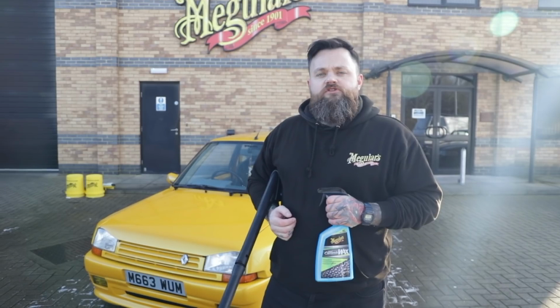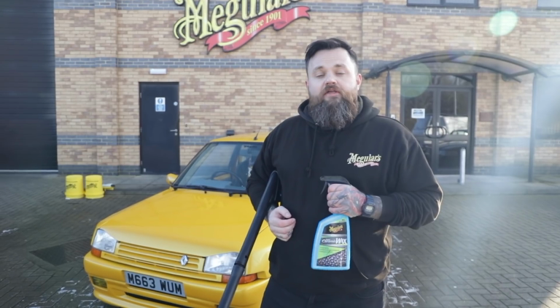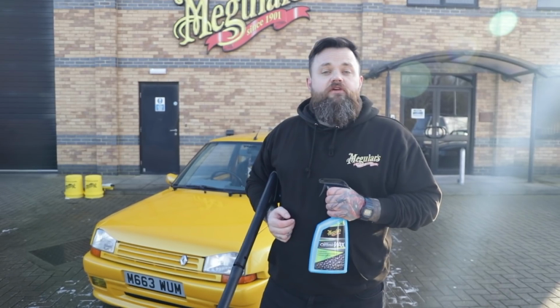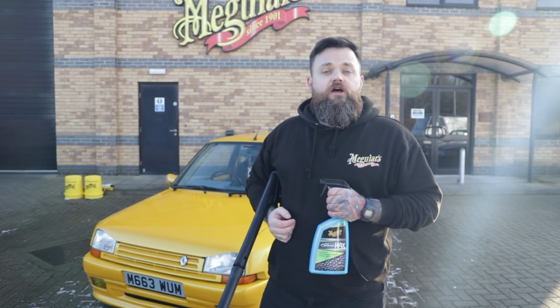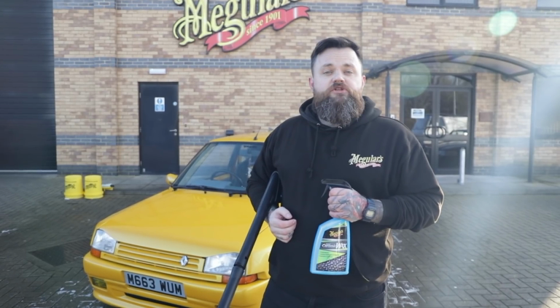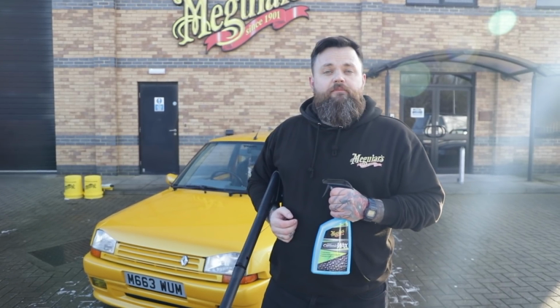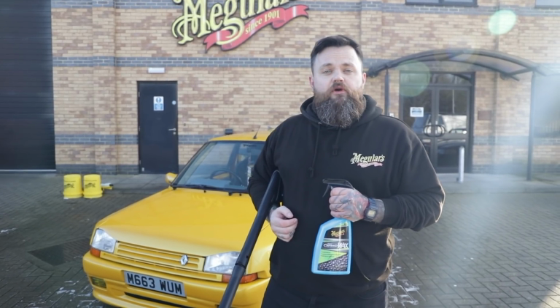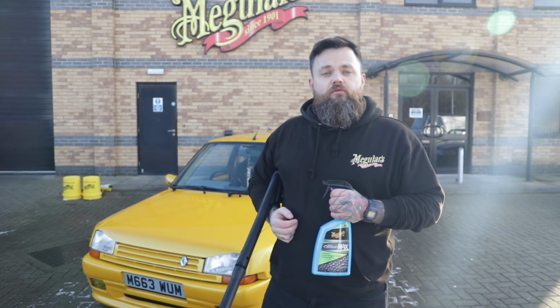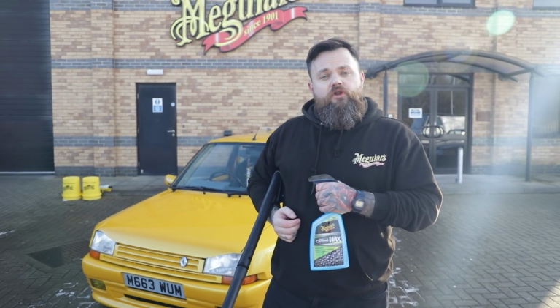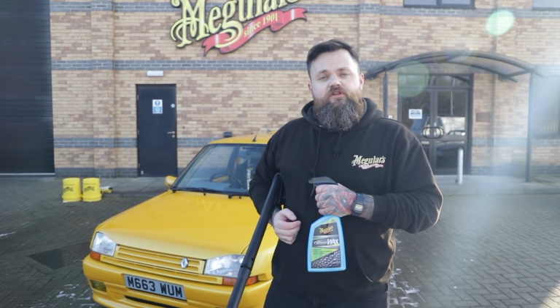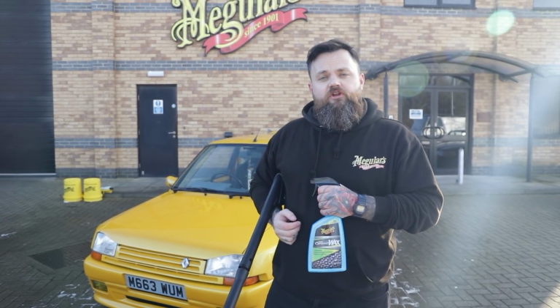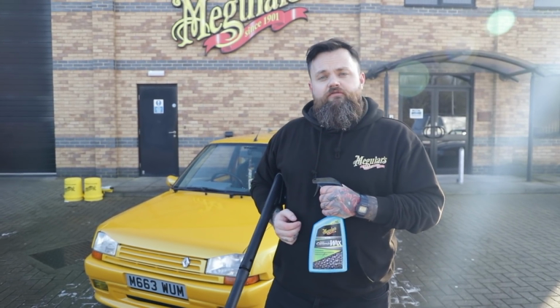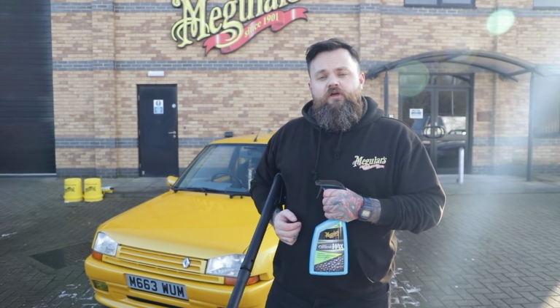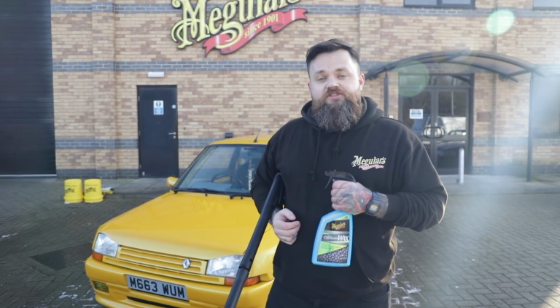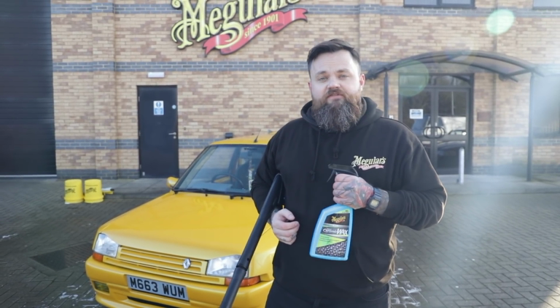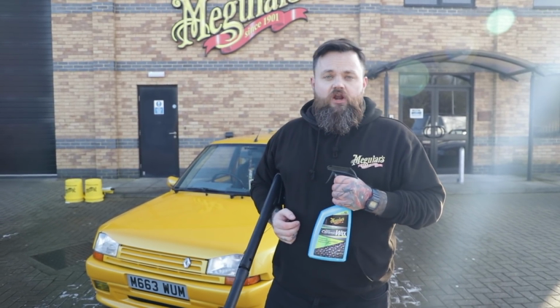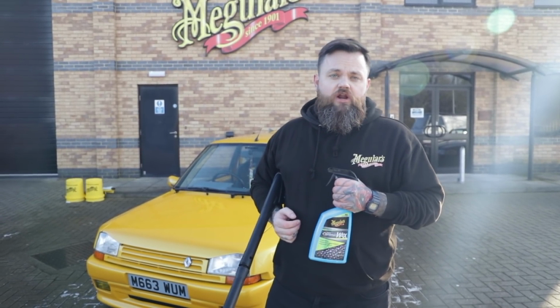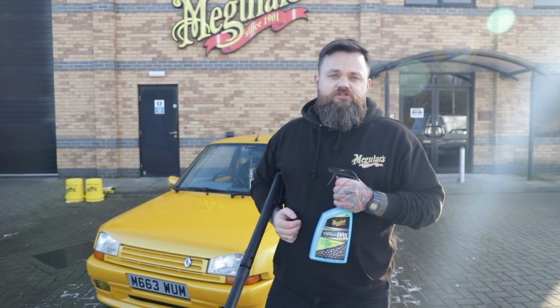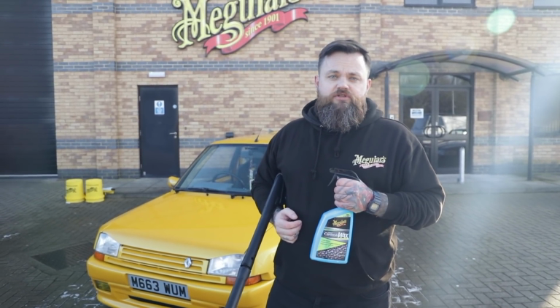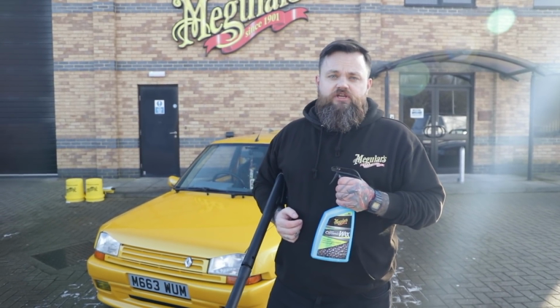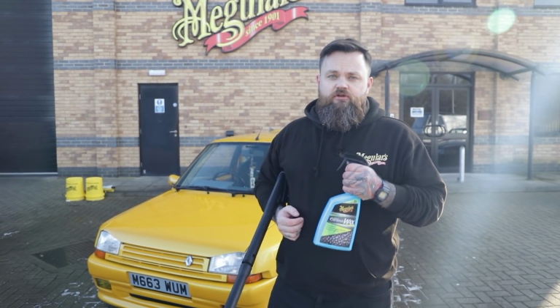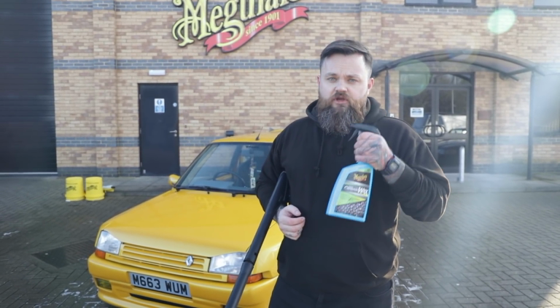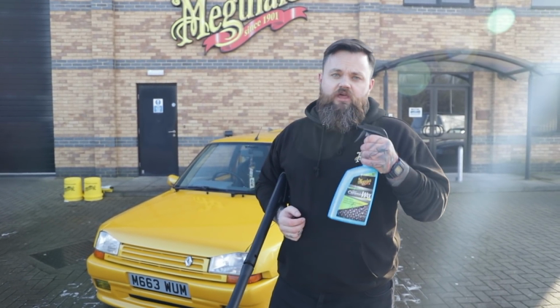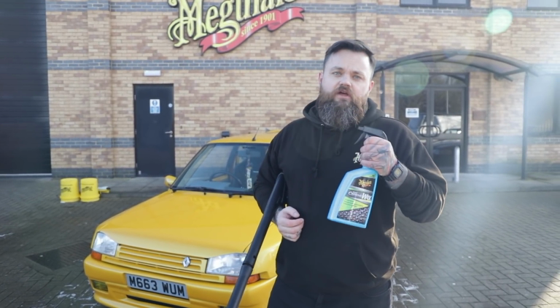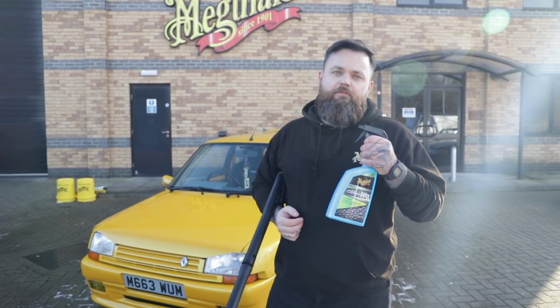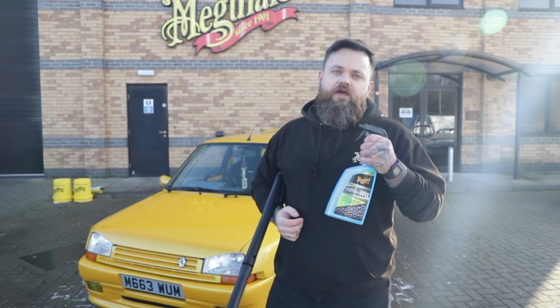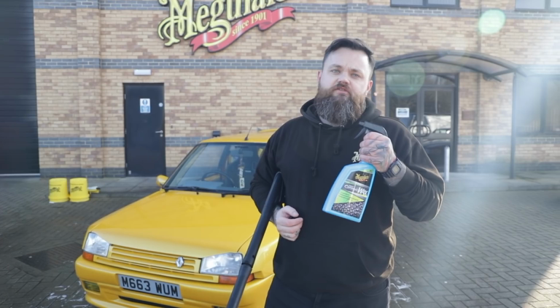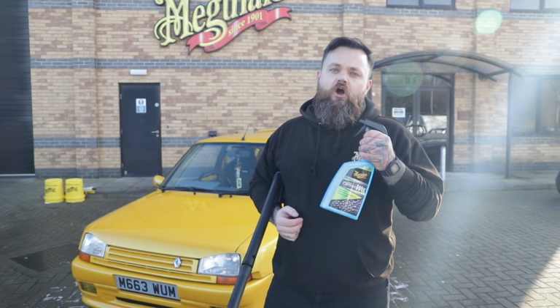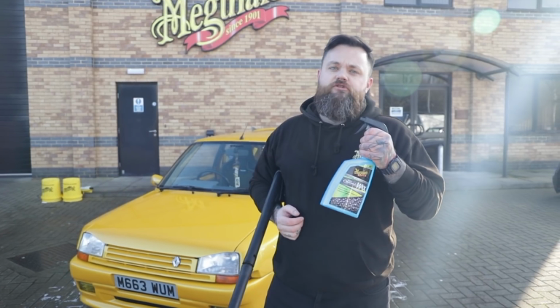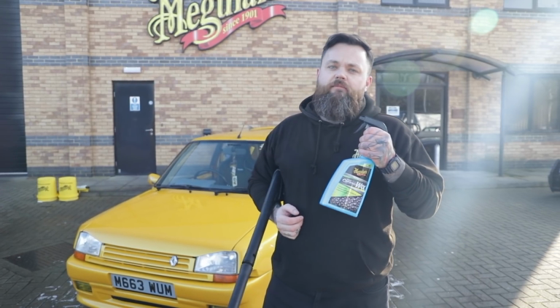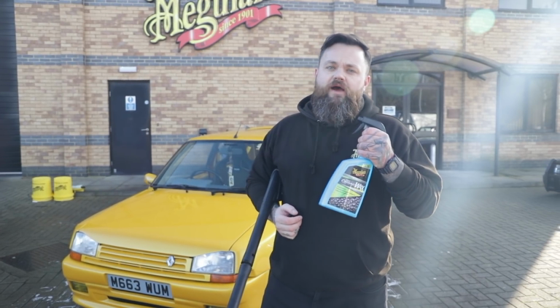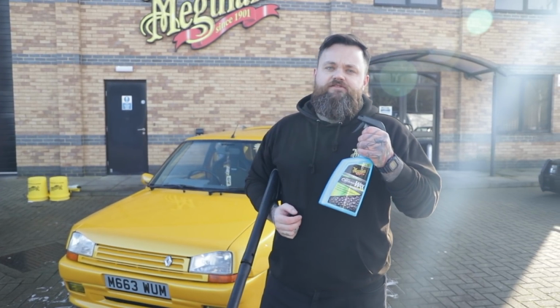Now that the car's been shampooed, we're going to rinse it off, and to give it that long lasting protection we're going to give it an application of our Hybrid Ceramic Wax.